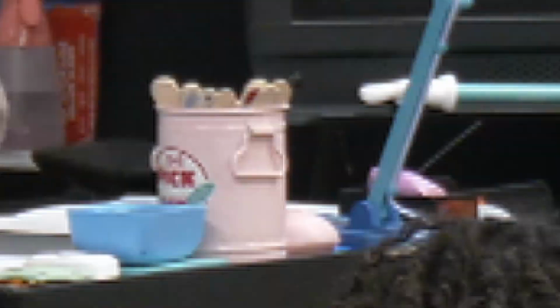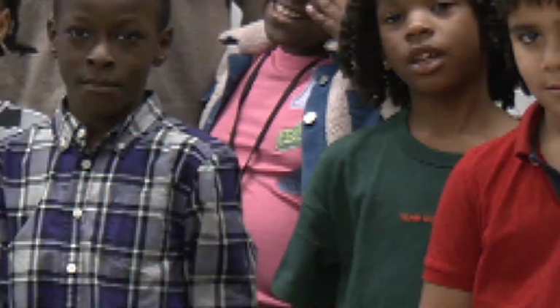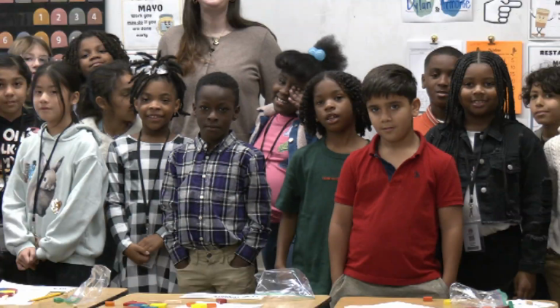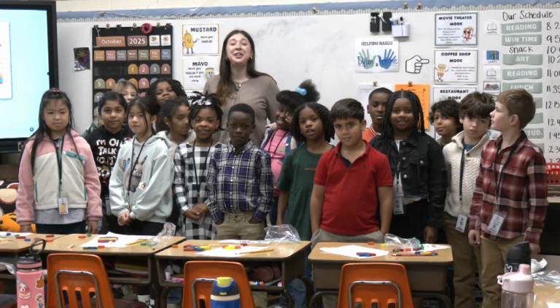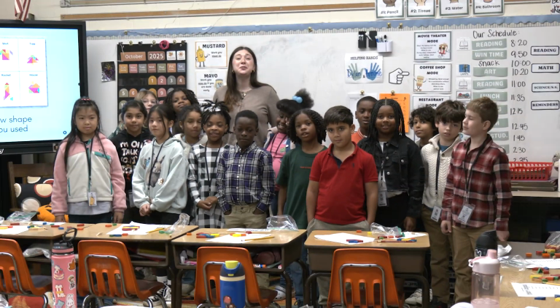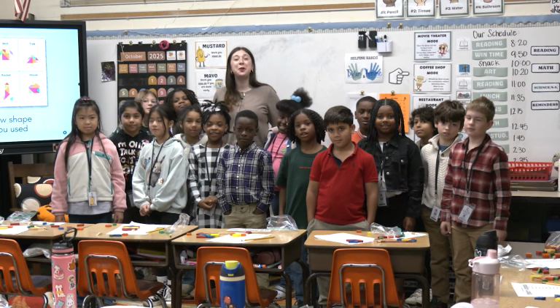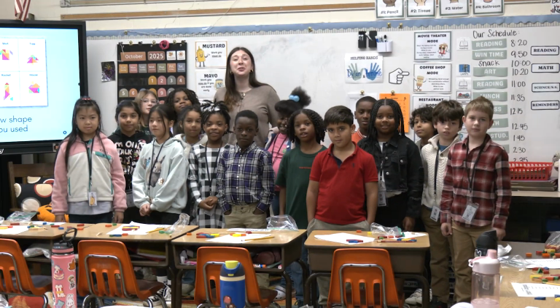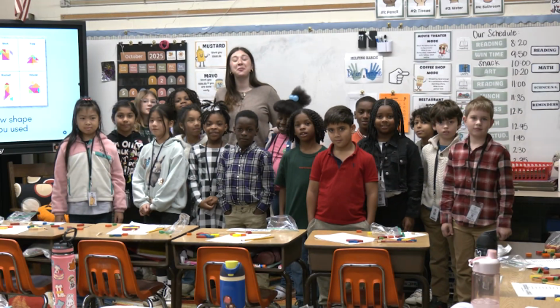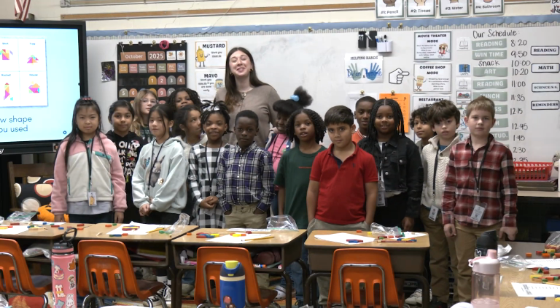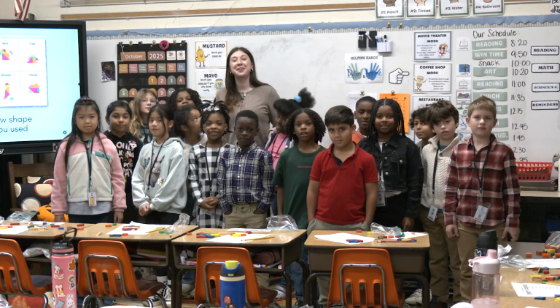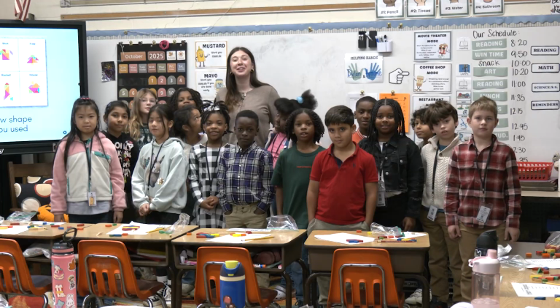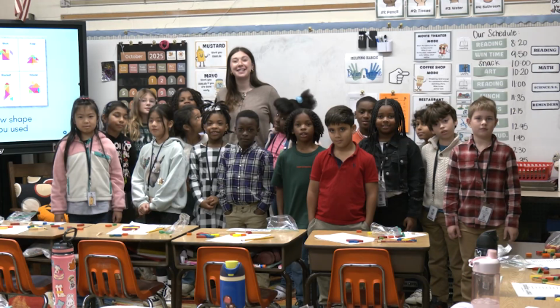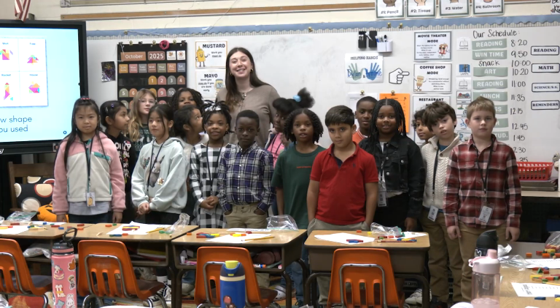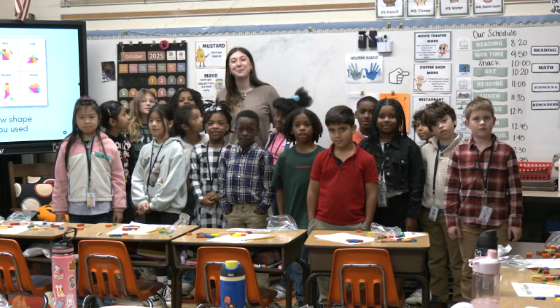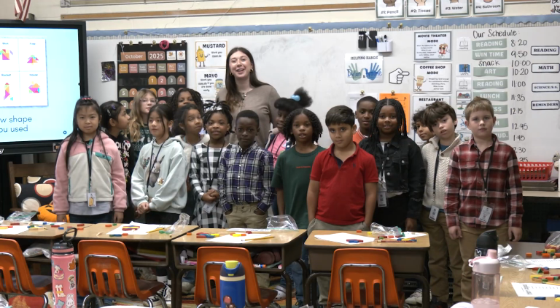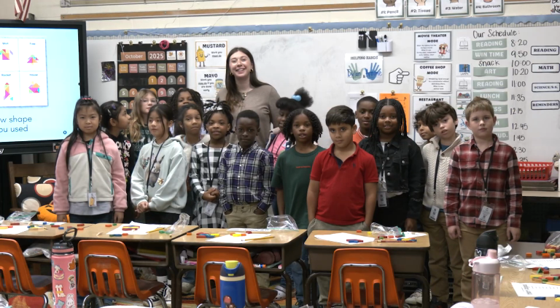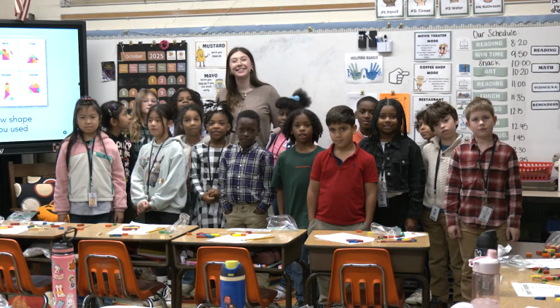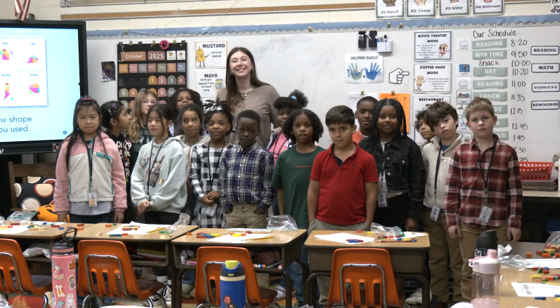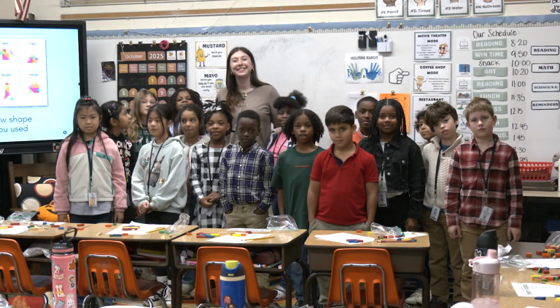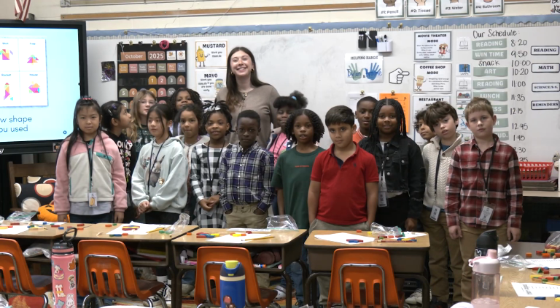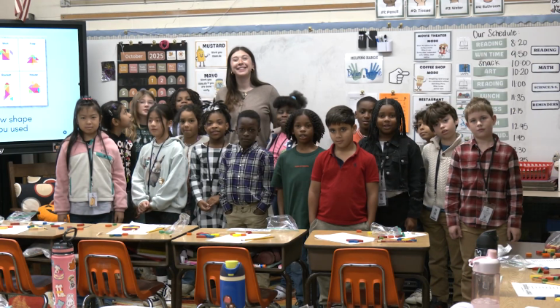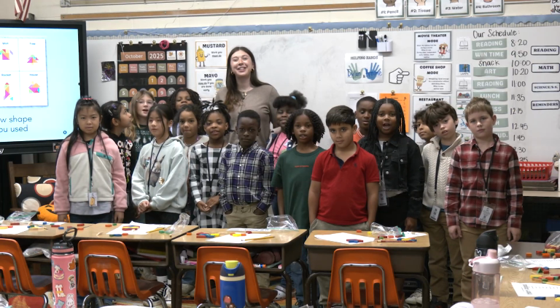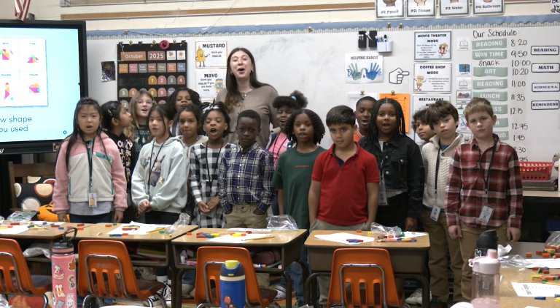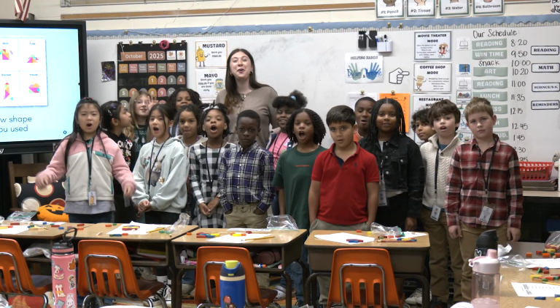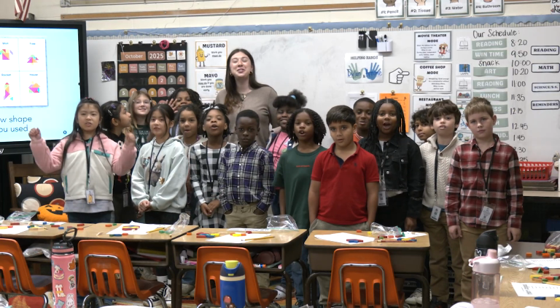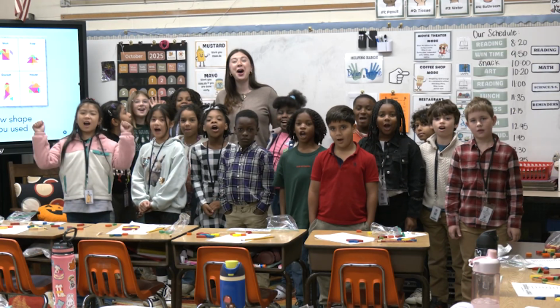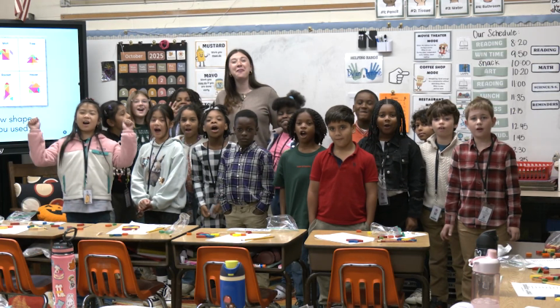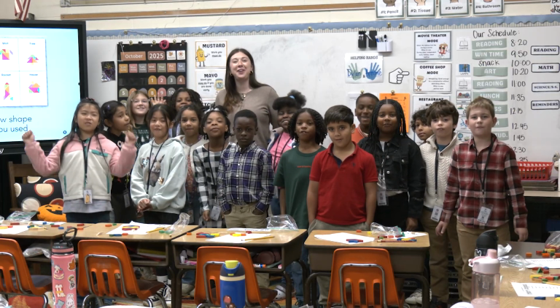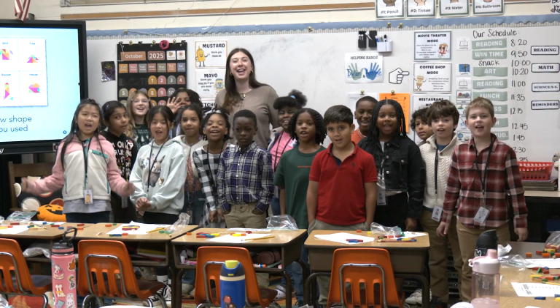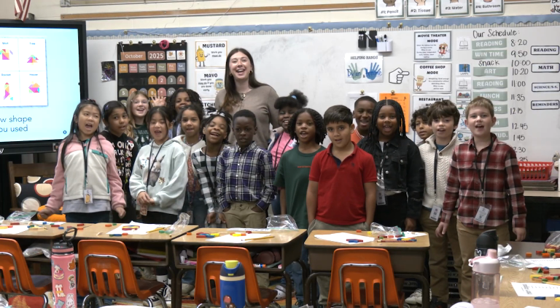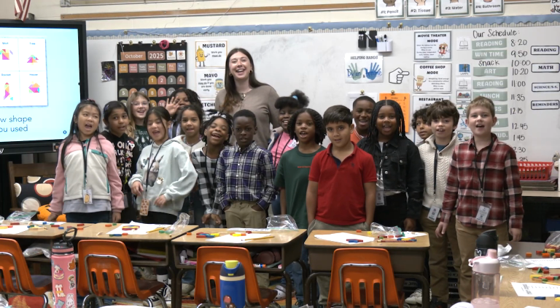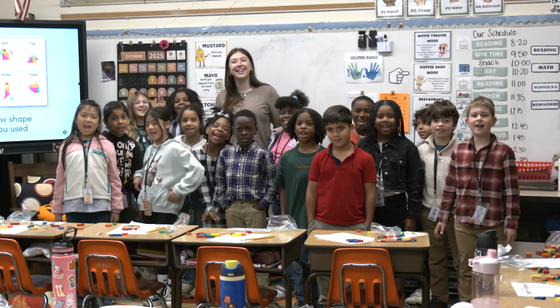Thank you so much for visiting our class this morning. Go Dolphins!